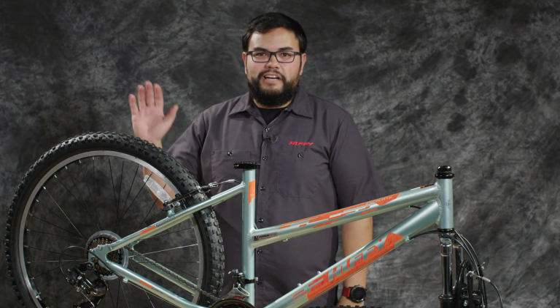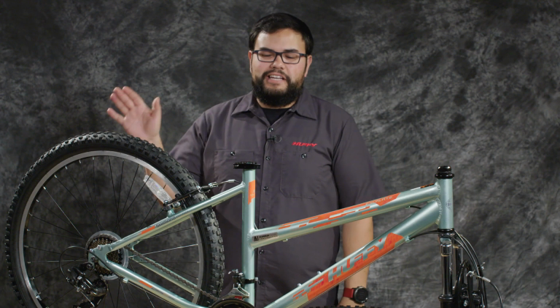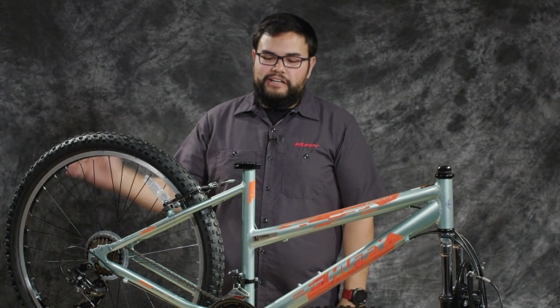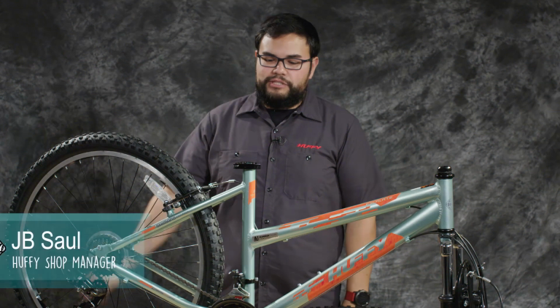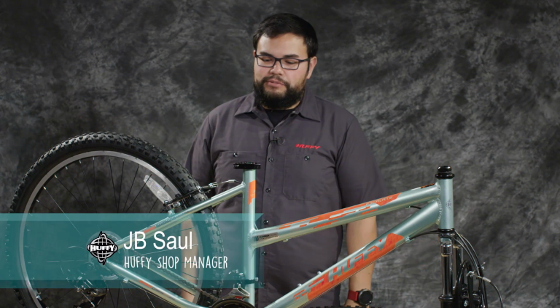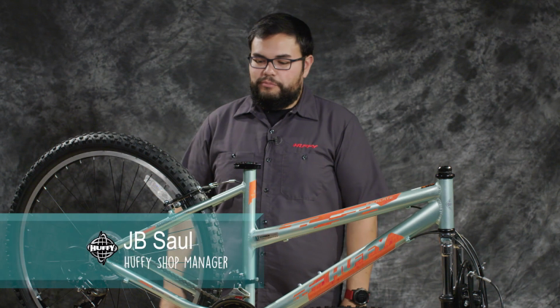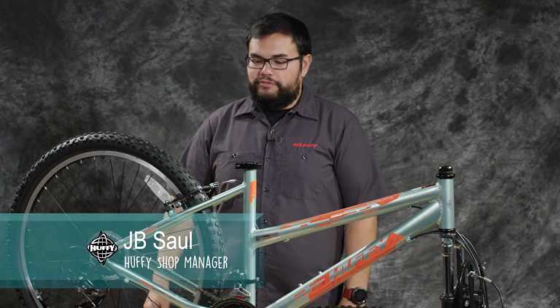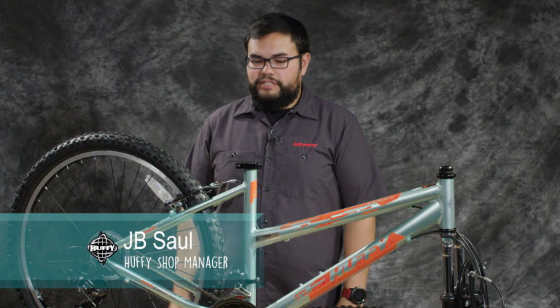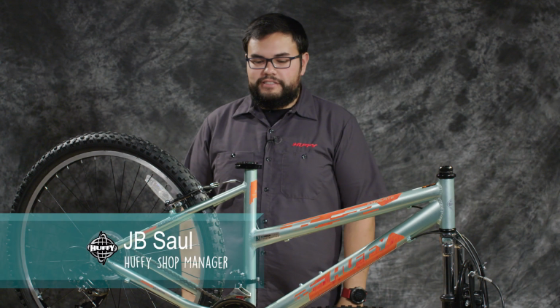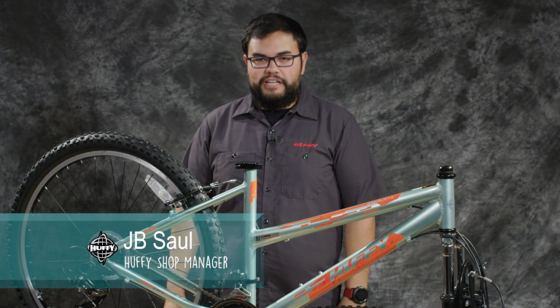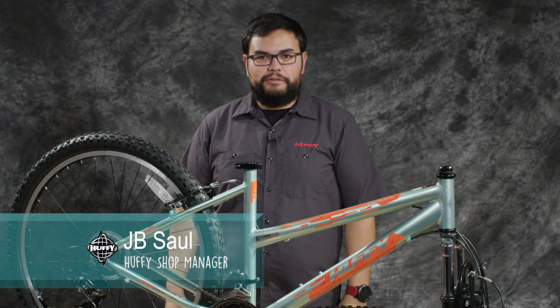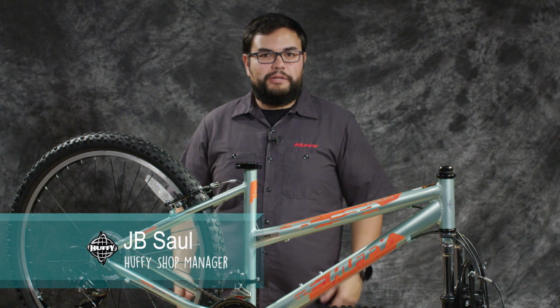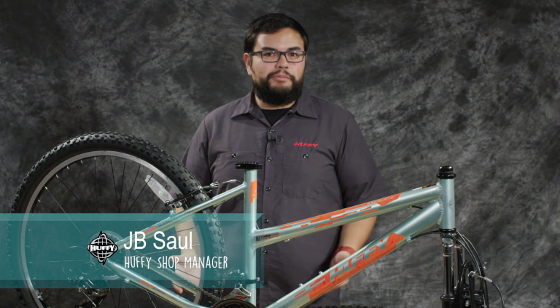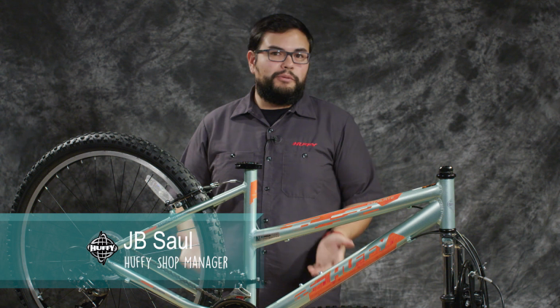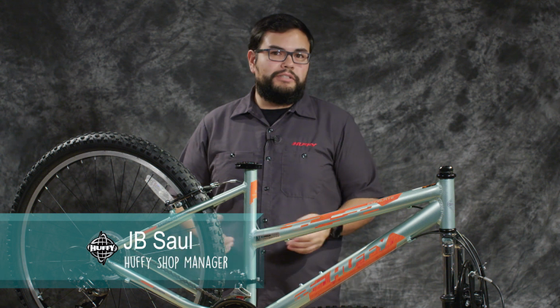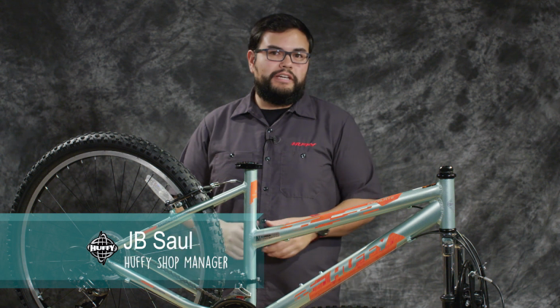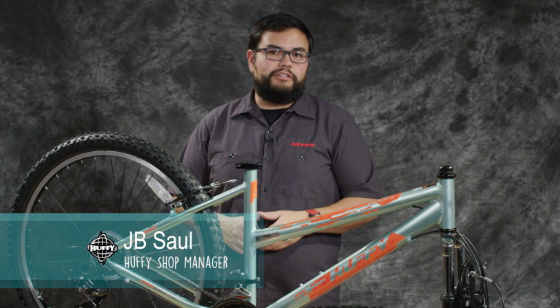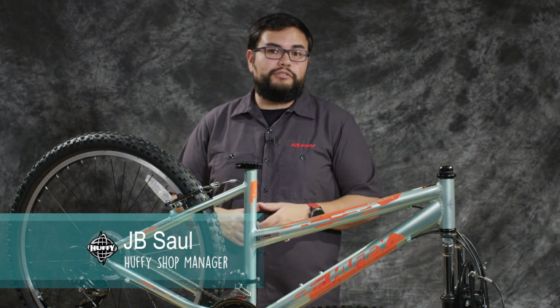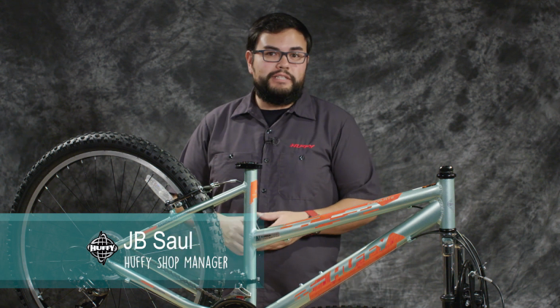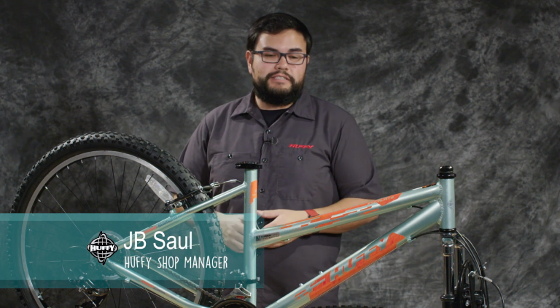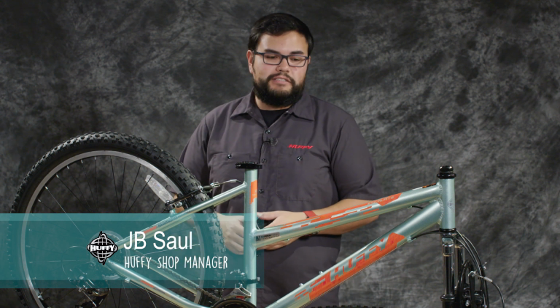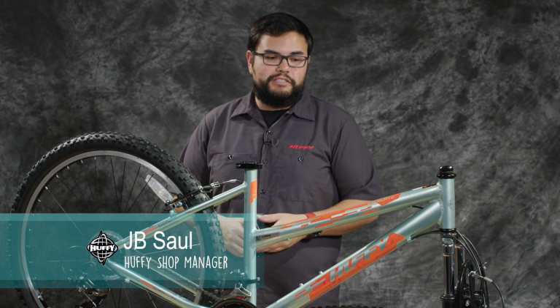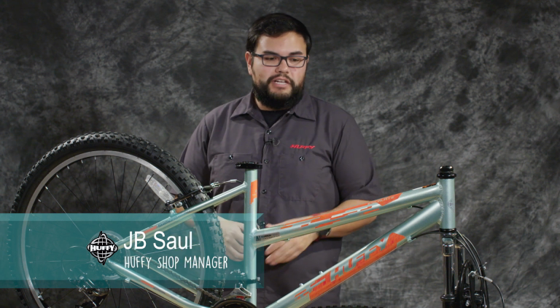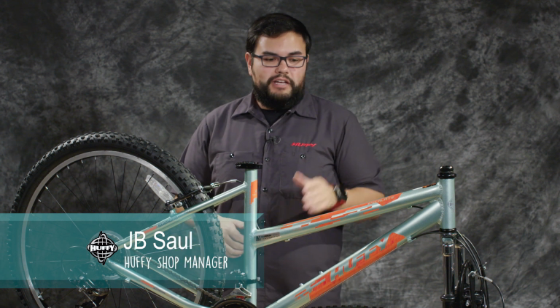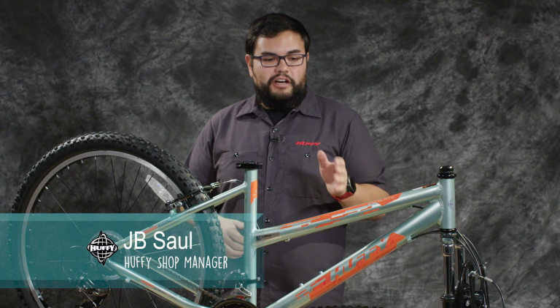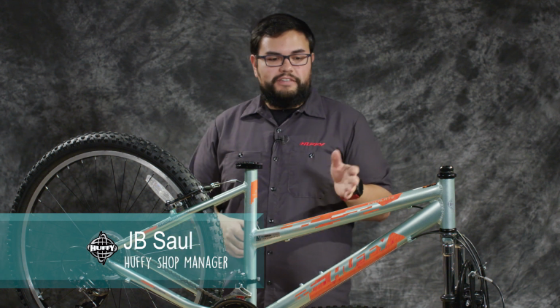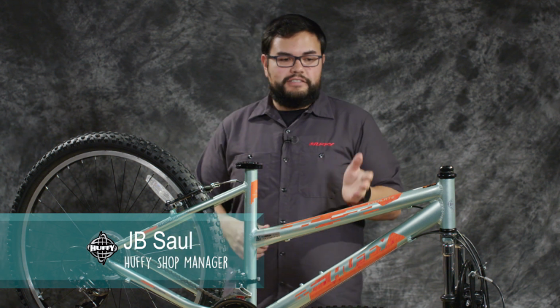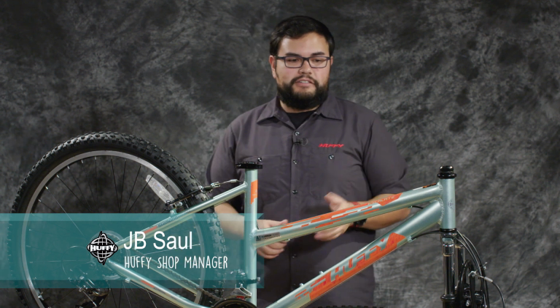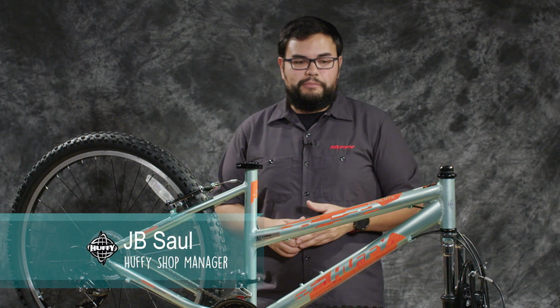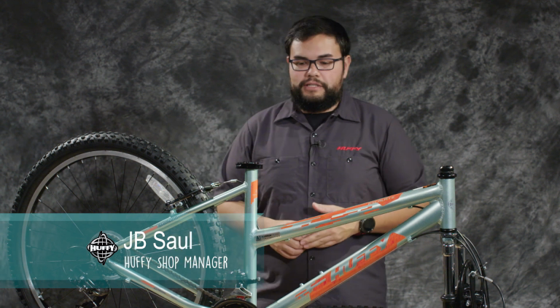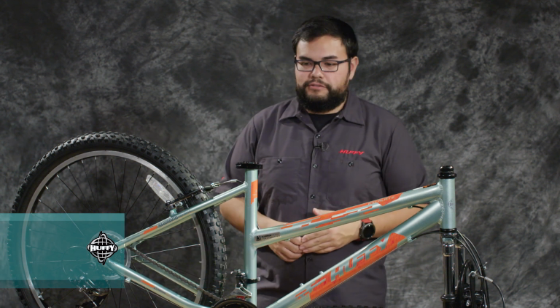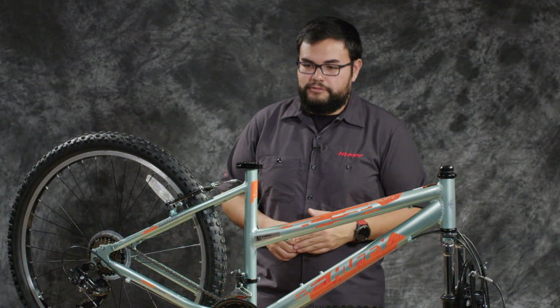Hi, I'm JB from Huffy and today I'm going to be helping you put together your 26 inch Huffy Escalate bicycle.